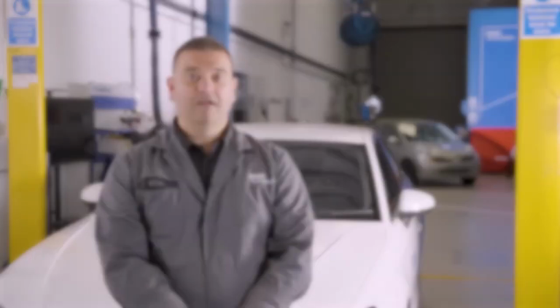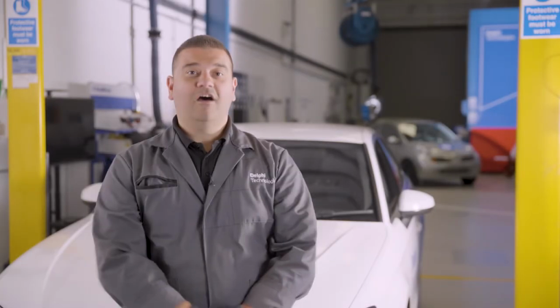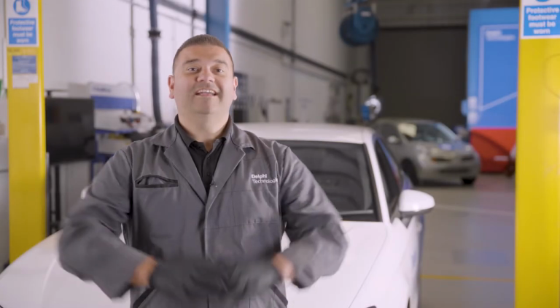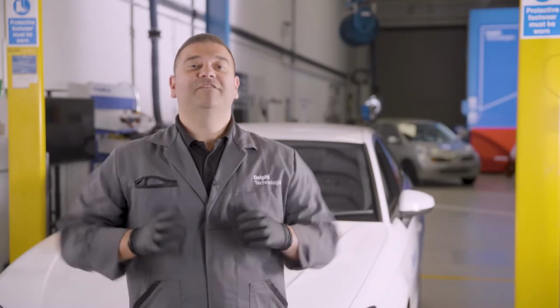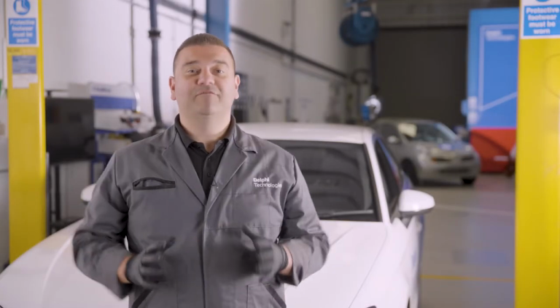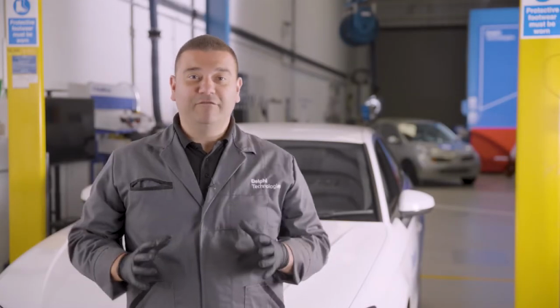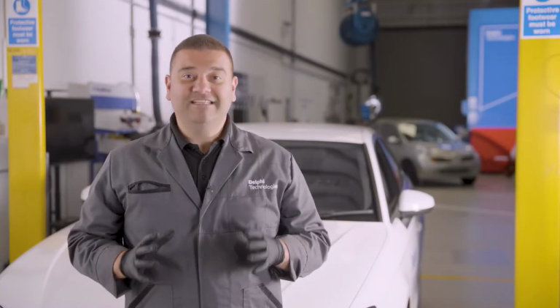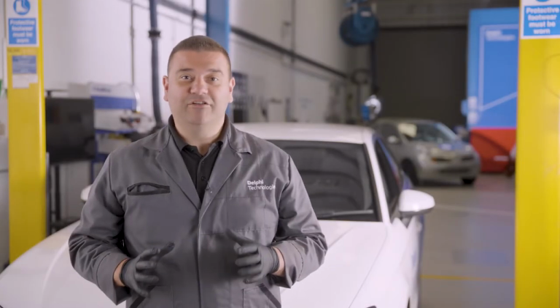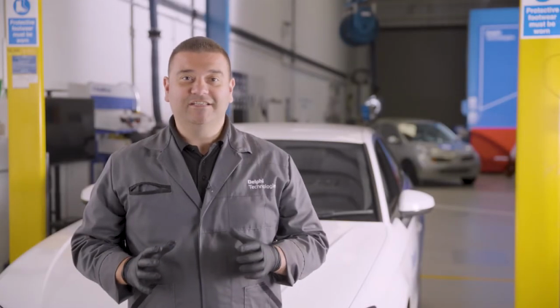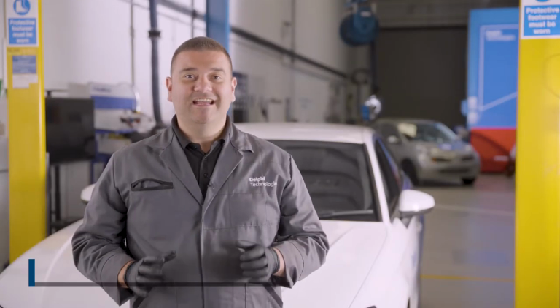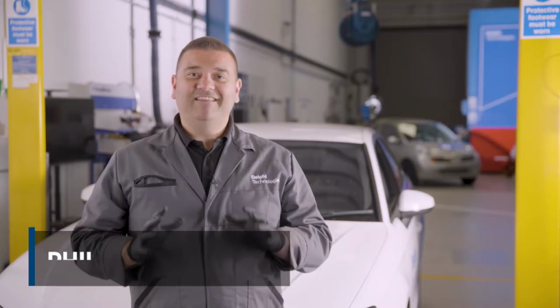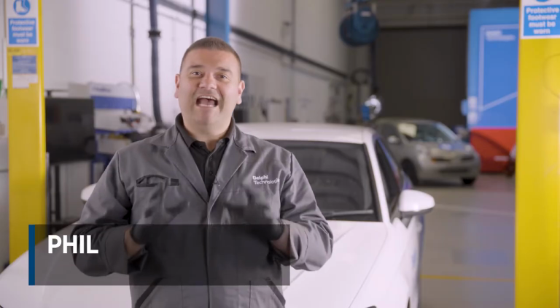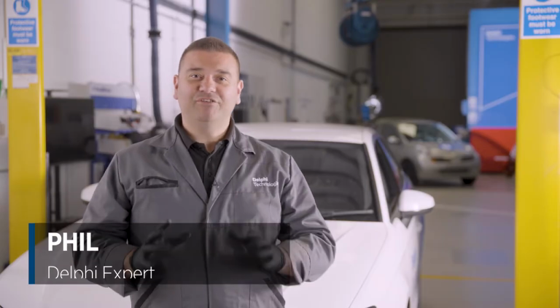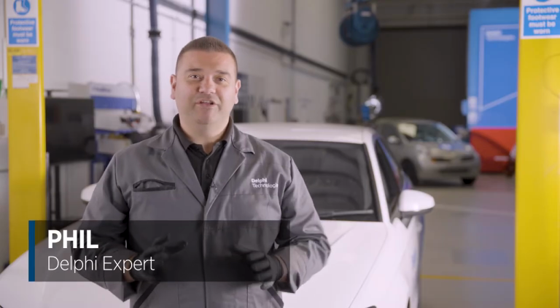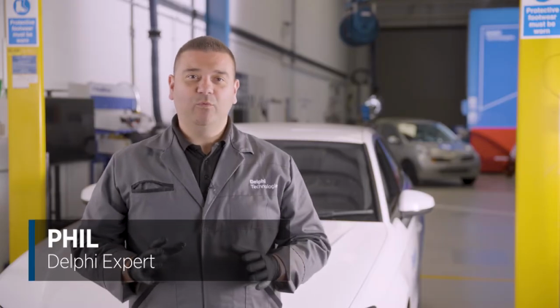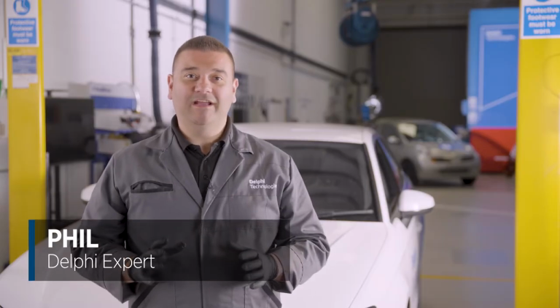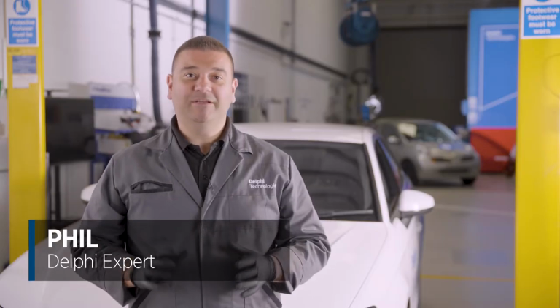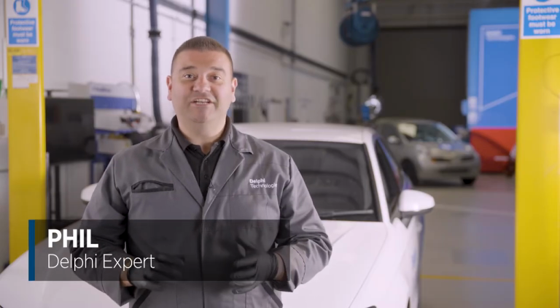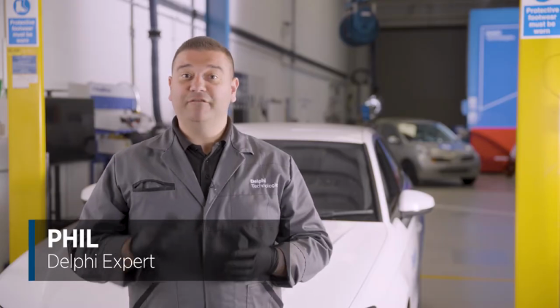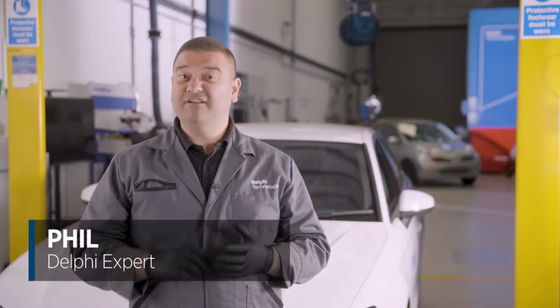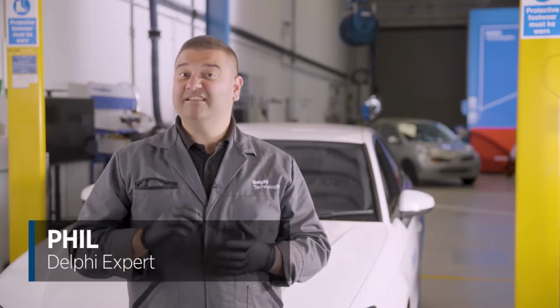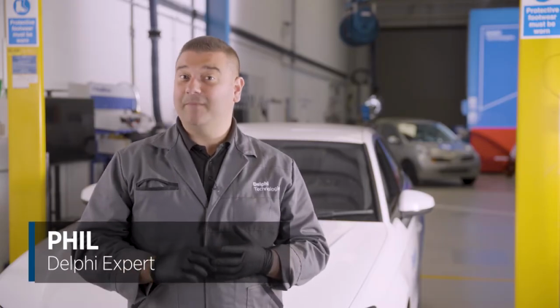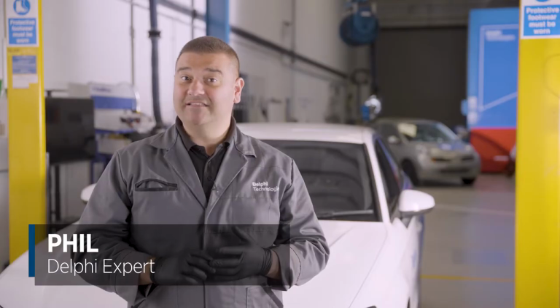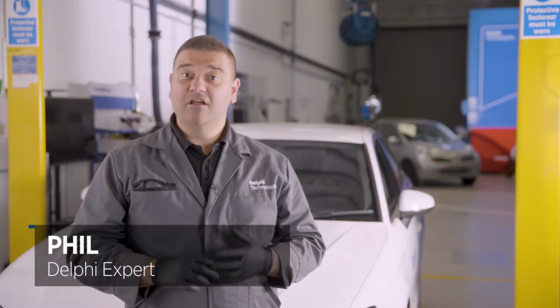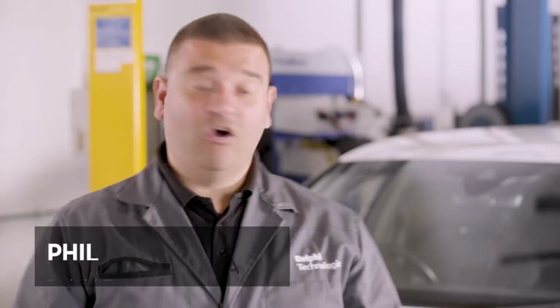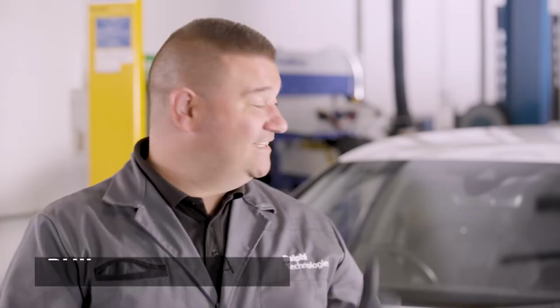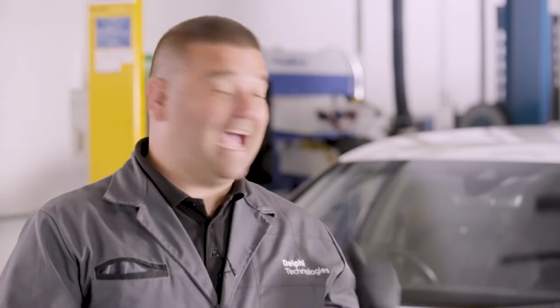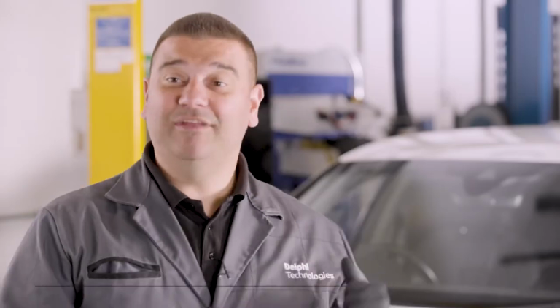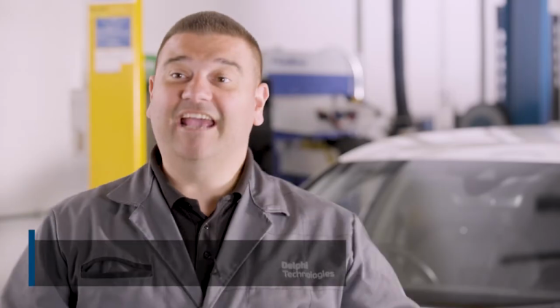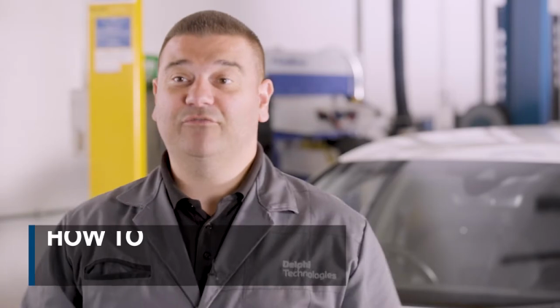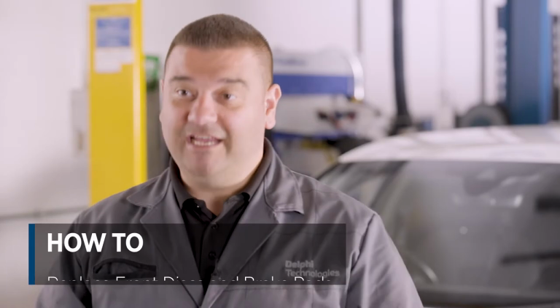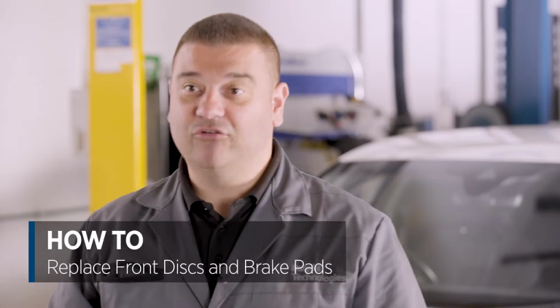Hi, it's Phil from Delphi Technologies. In this how-to video we're going to be changing the front discs and pads on this Audi A3 e-tron.